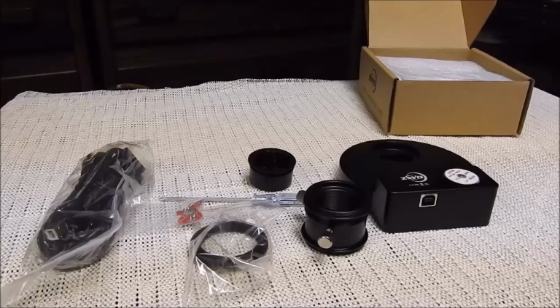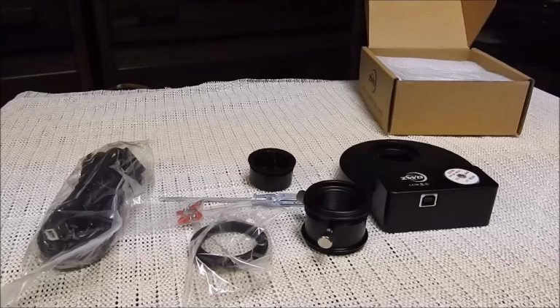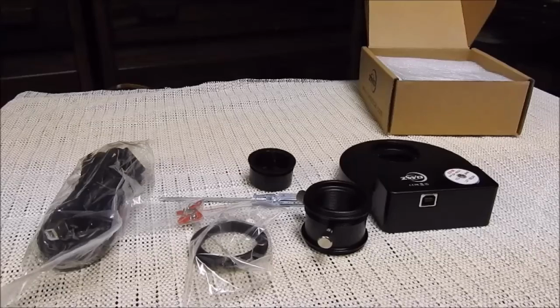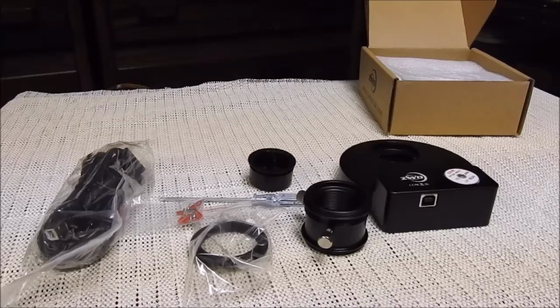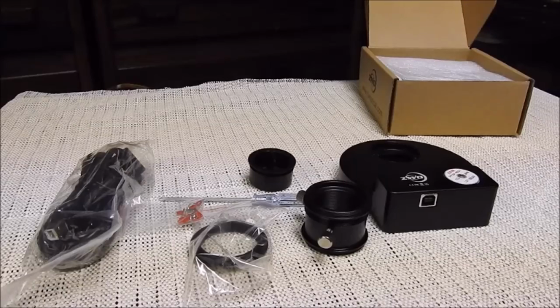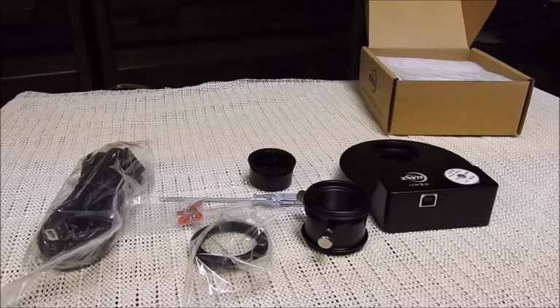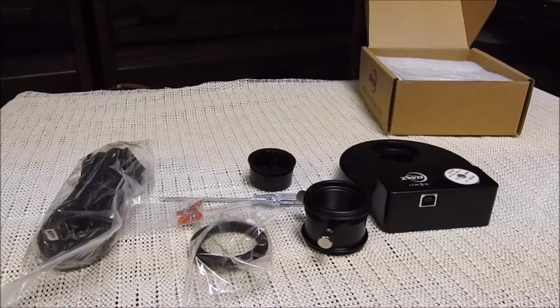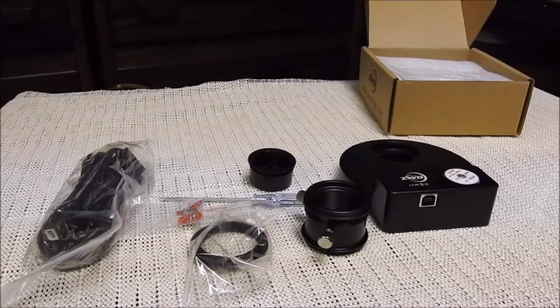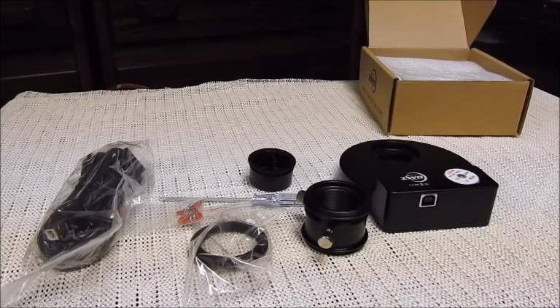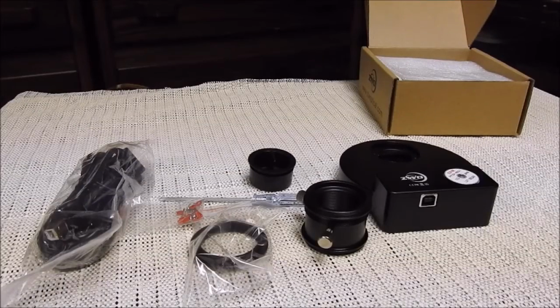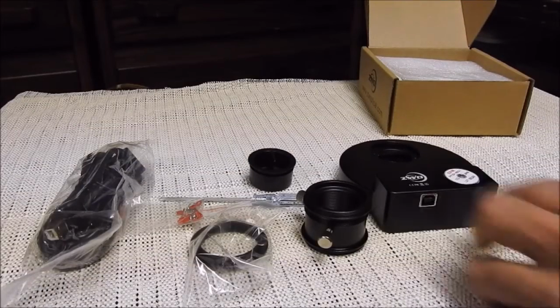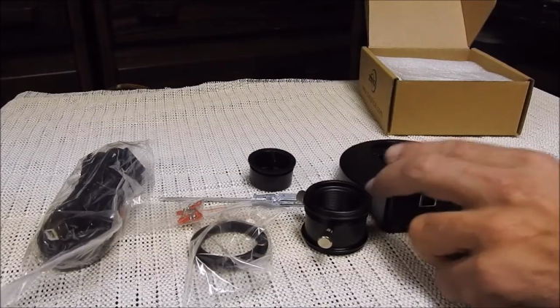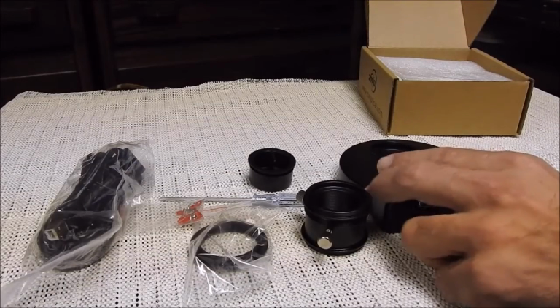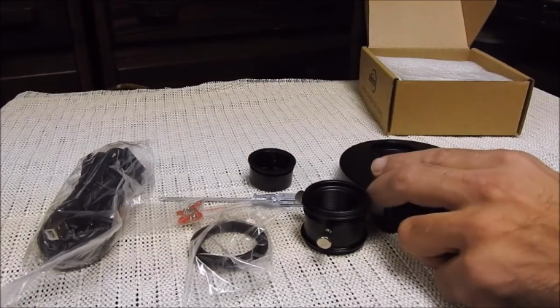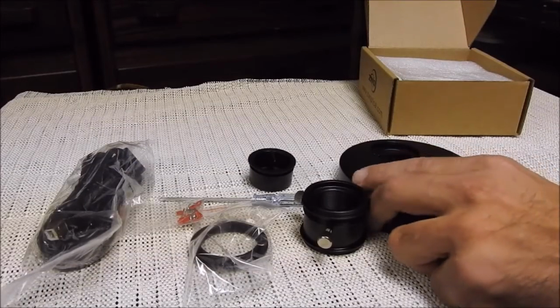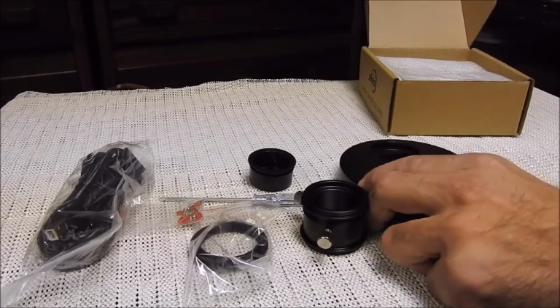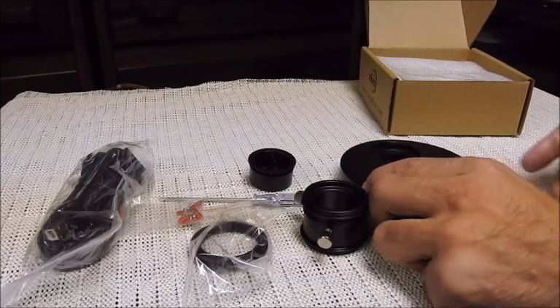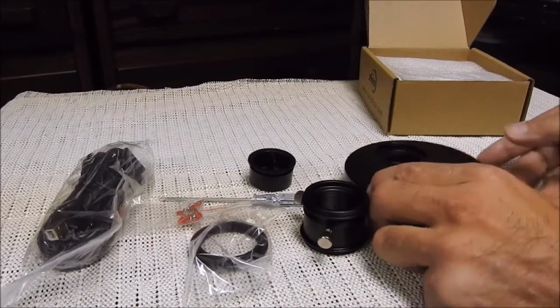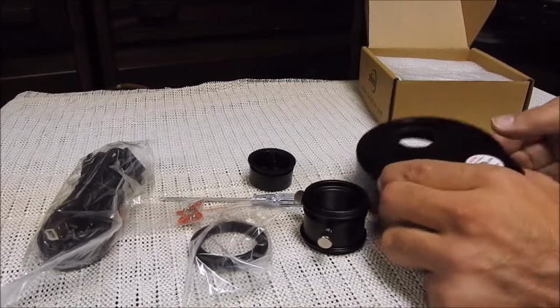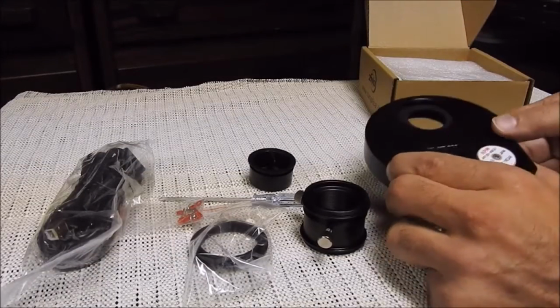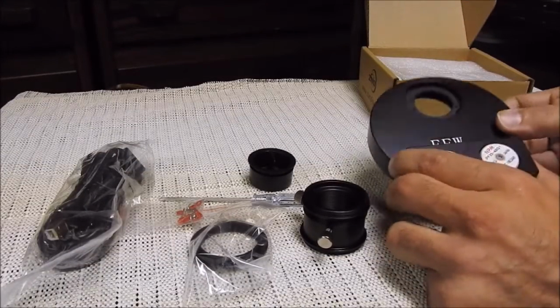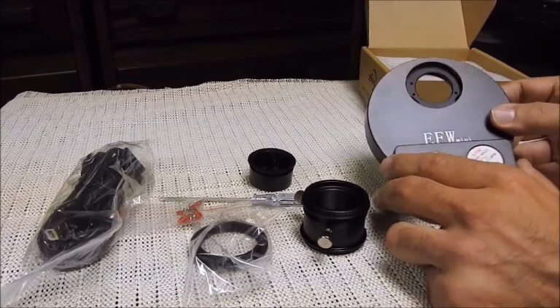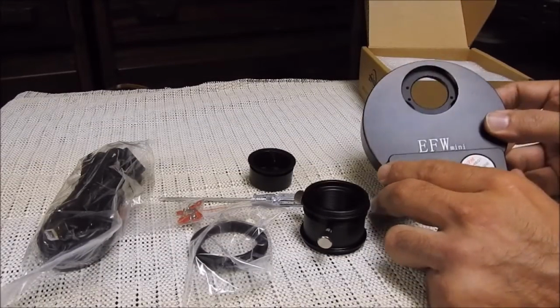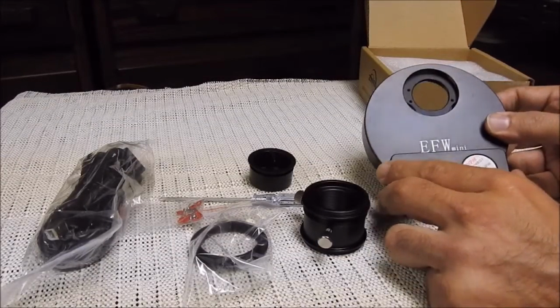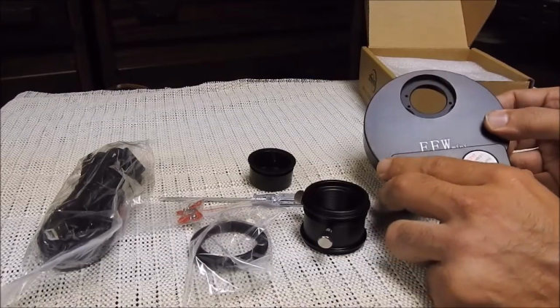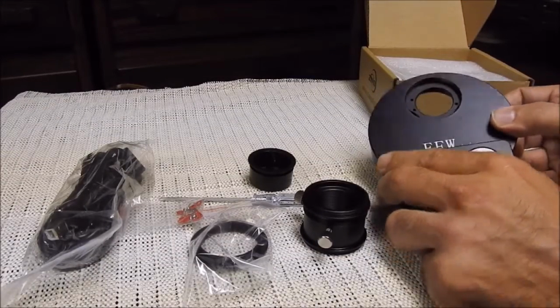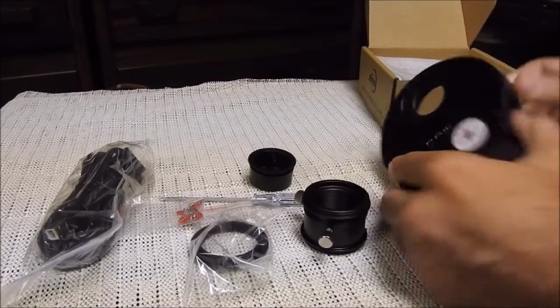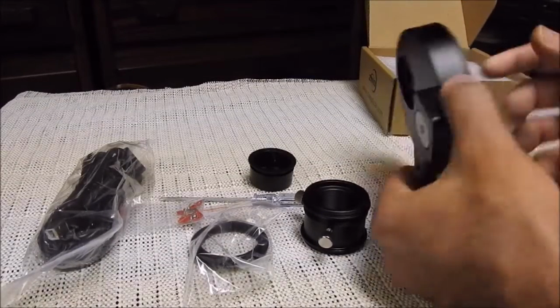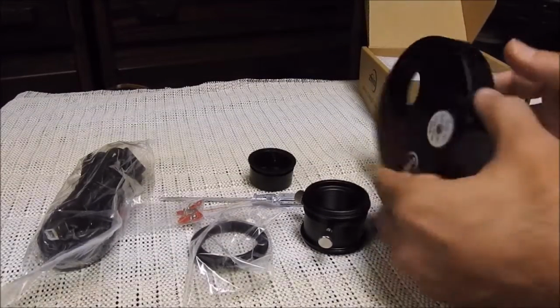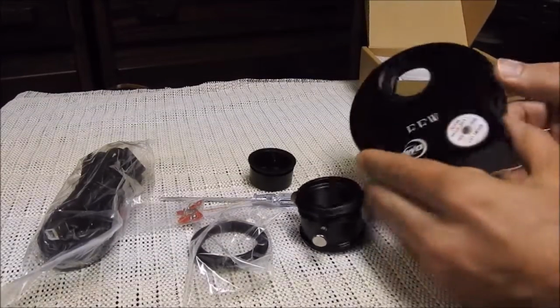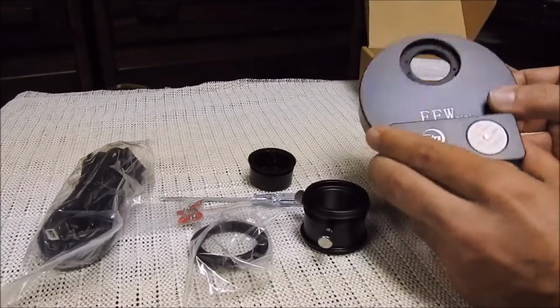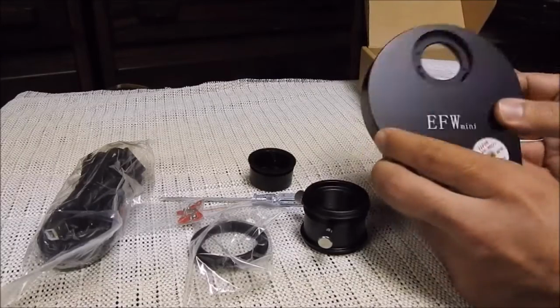Hello there. This is my latest toy, the ZWO electronic filter wheel.